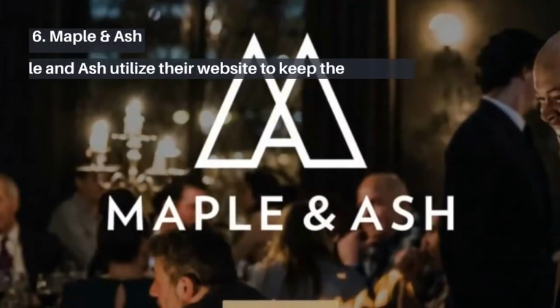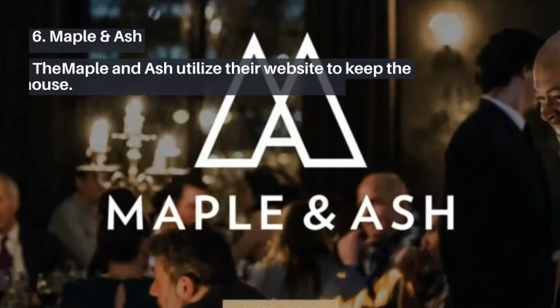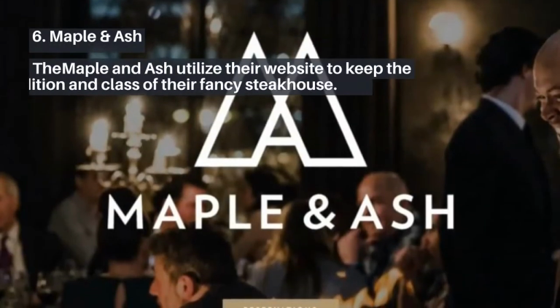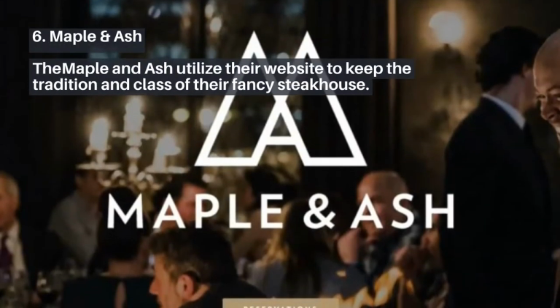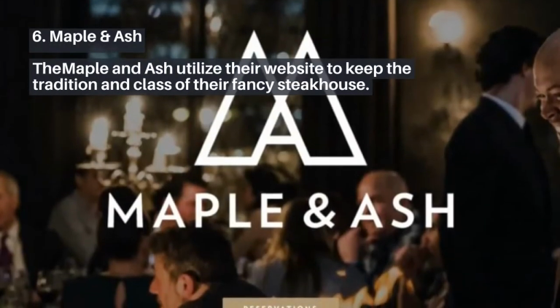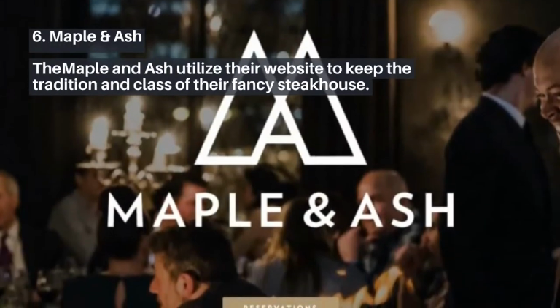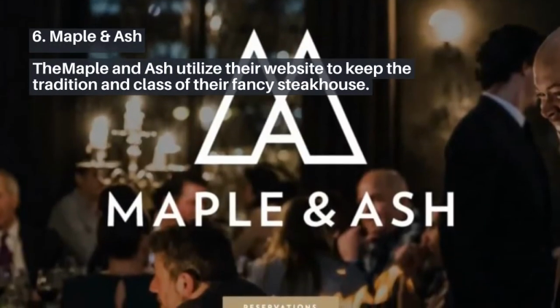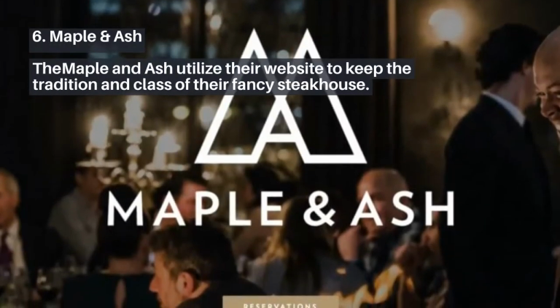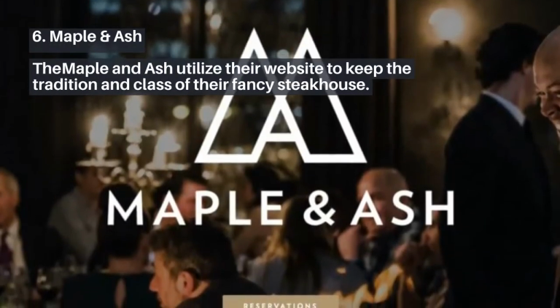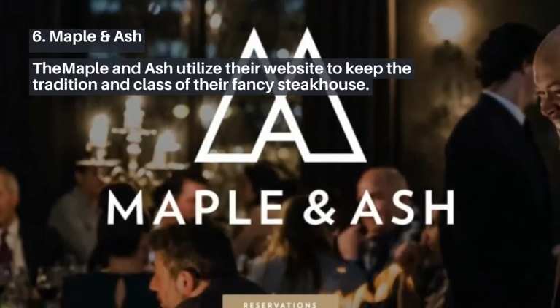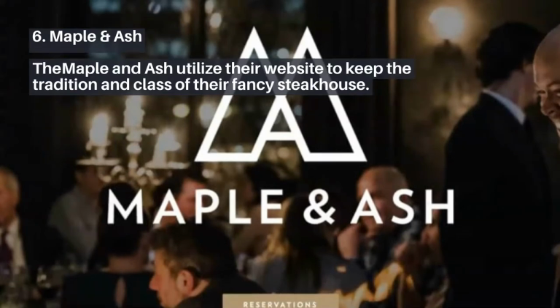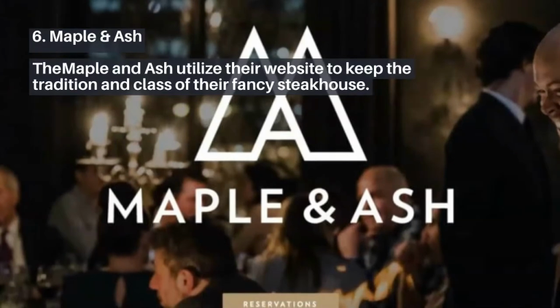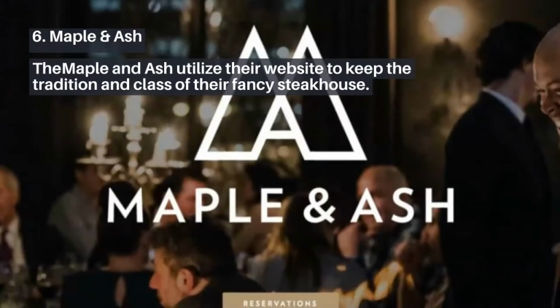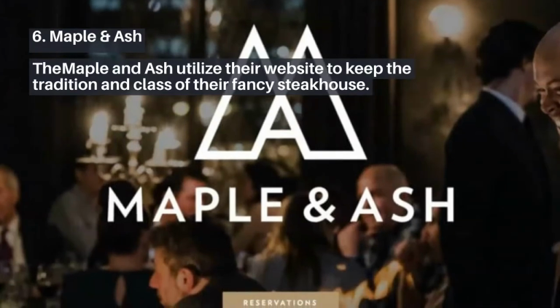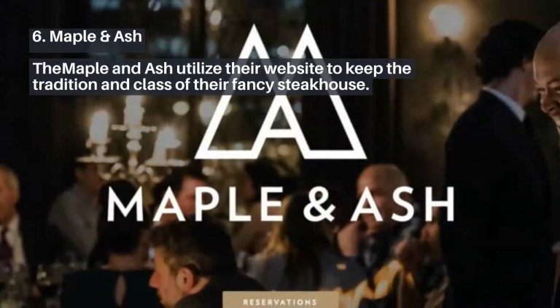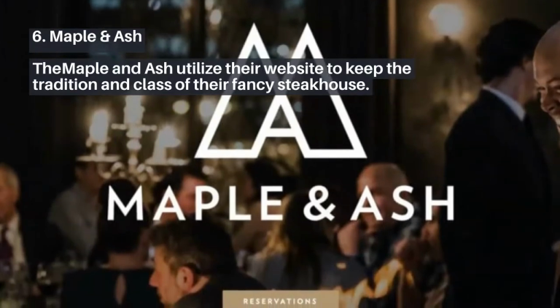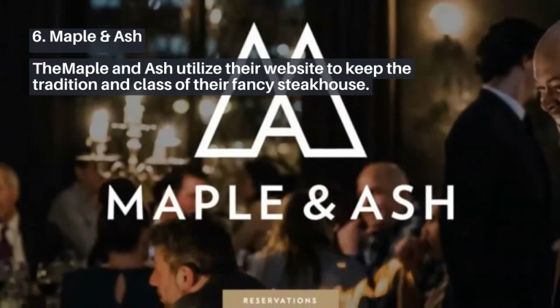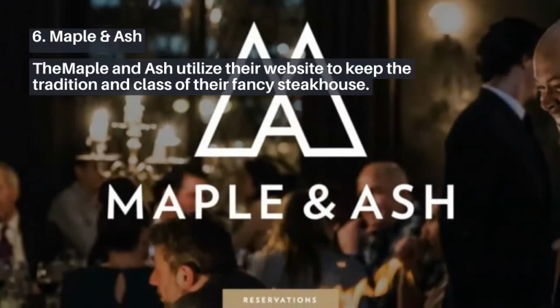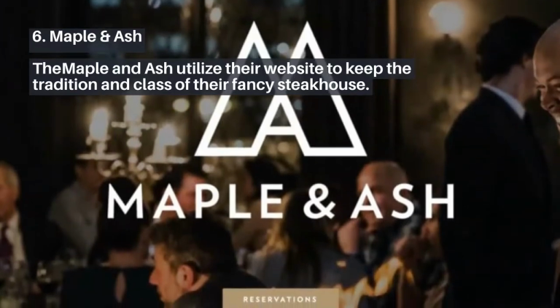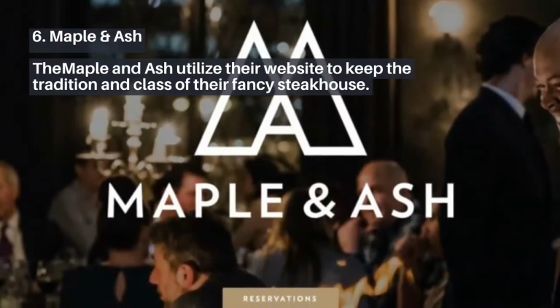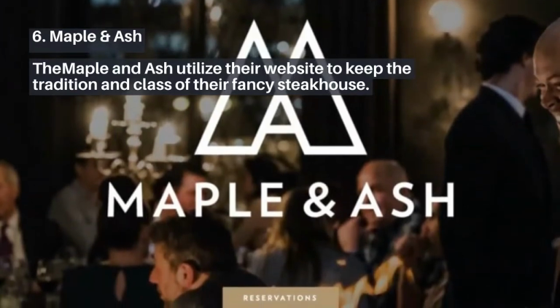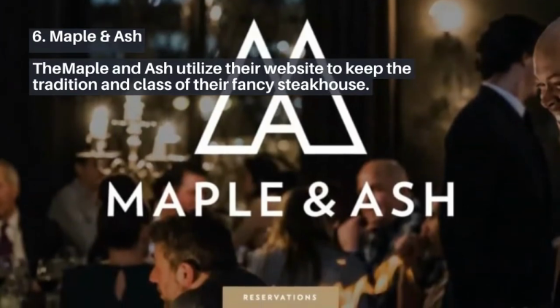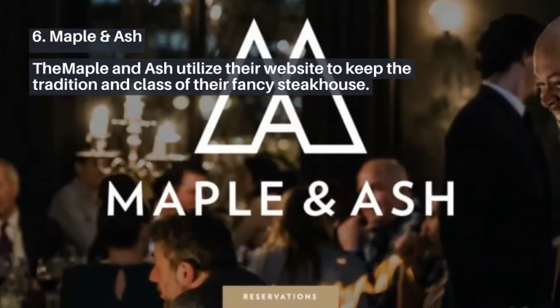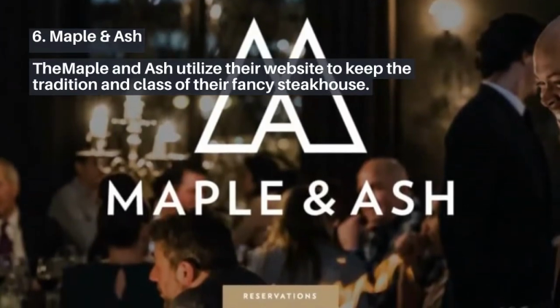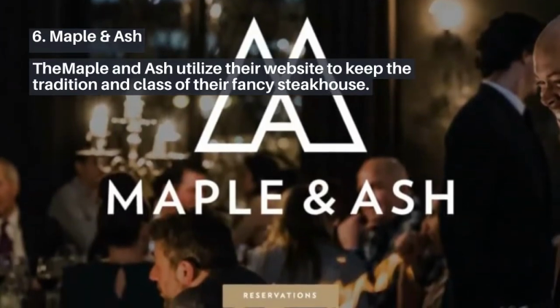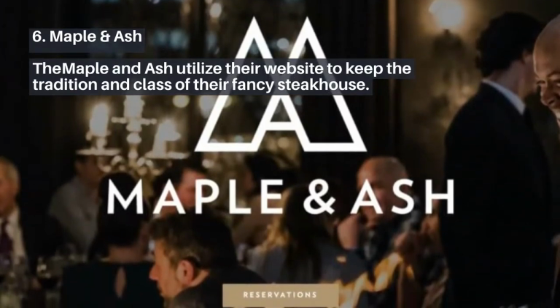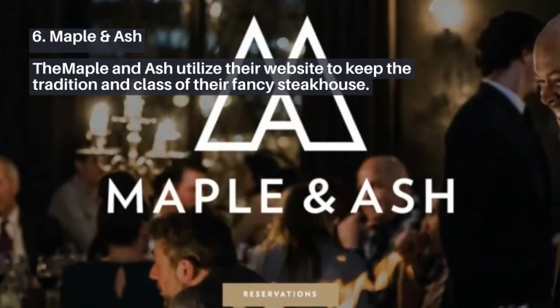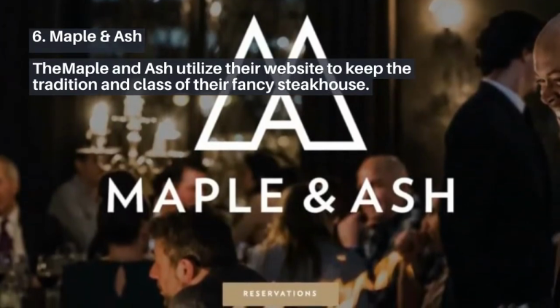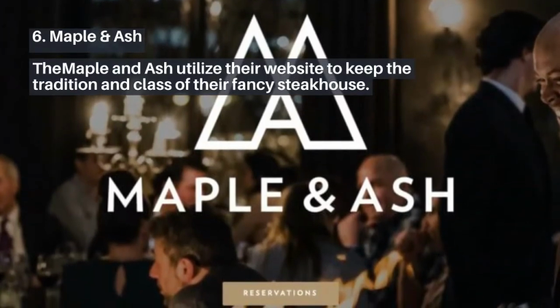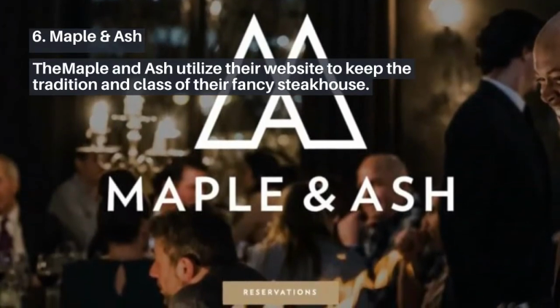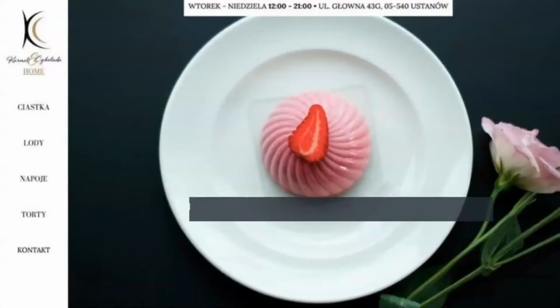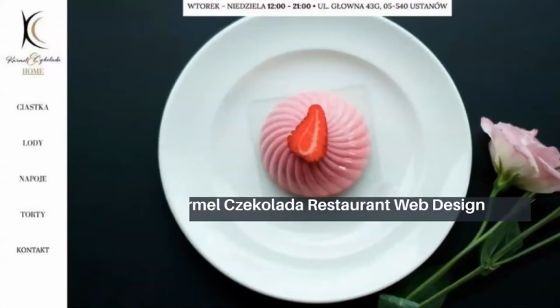6. Maple and Ash. The Maple and Ash utilize their website to keep the tradition and class of their fancy steakhouse.